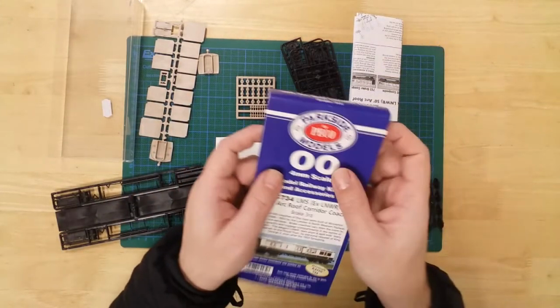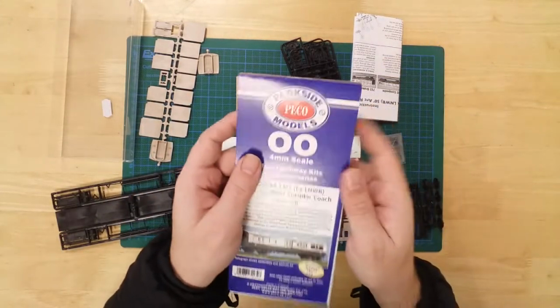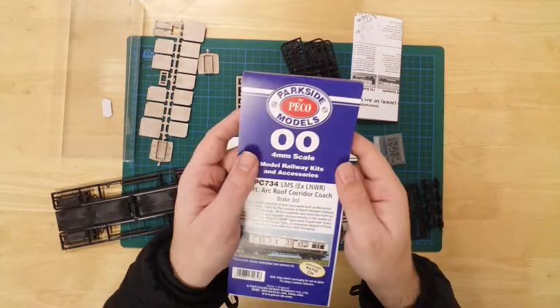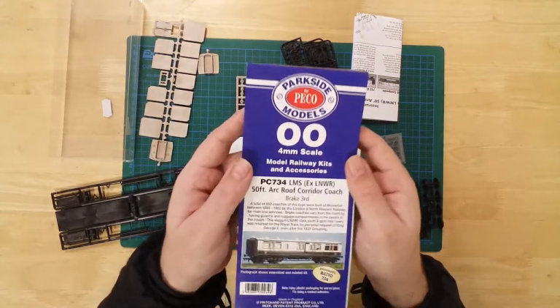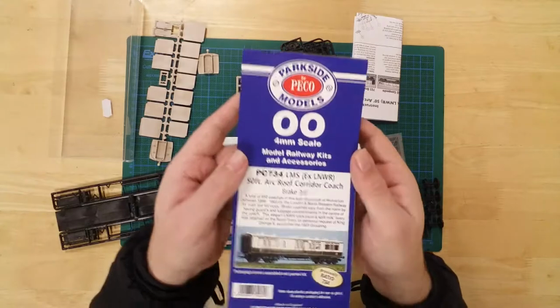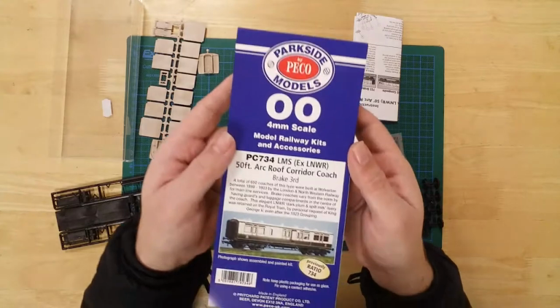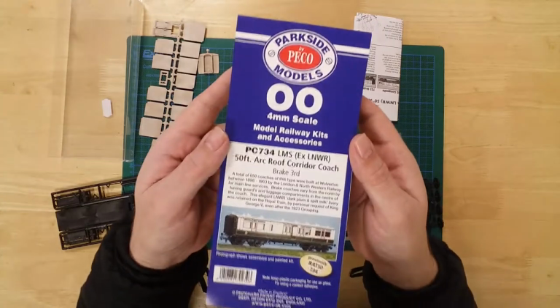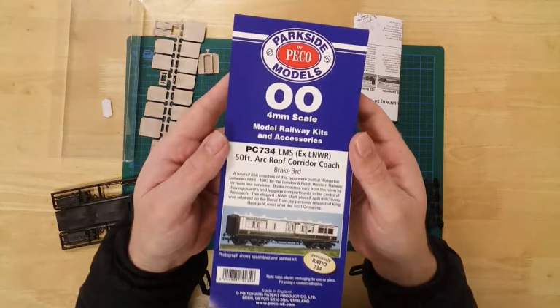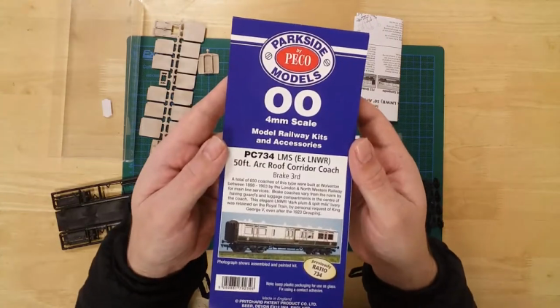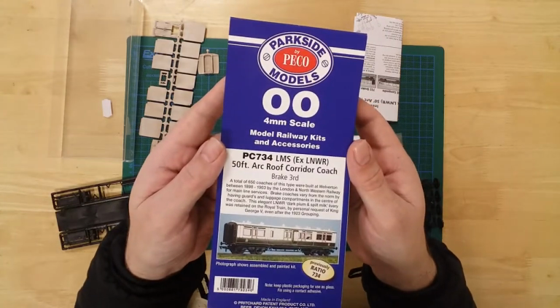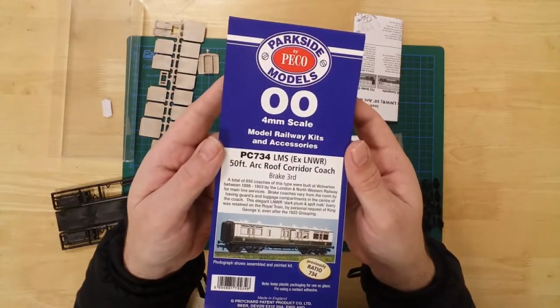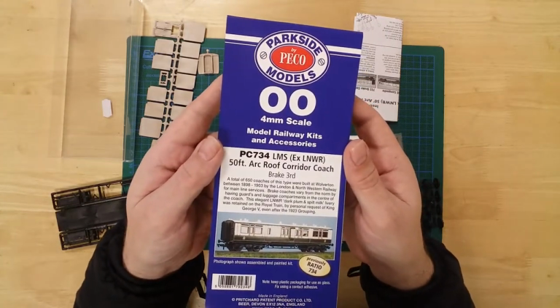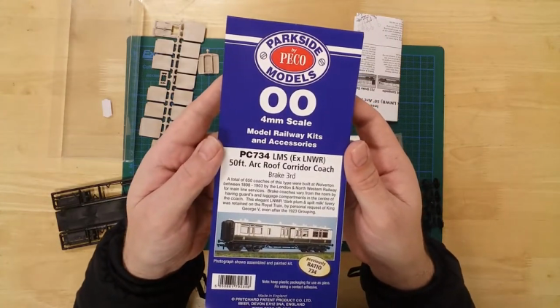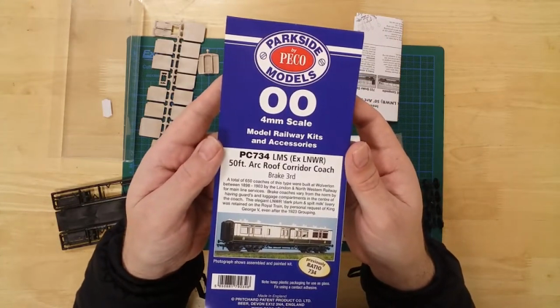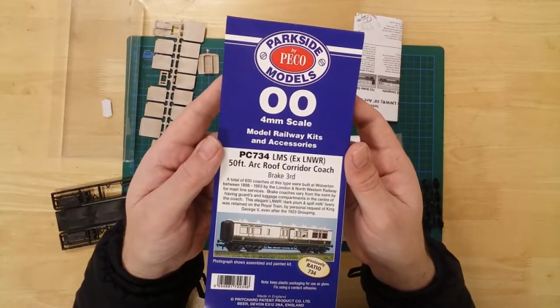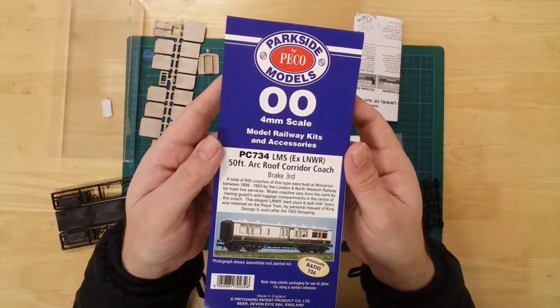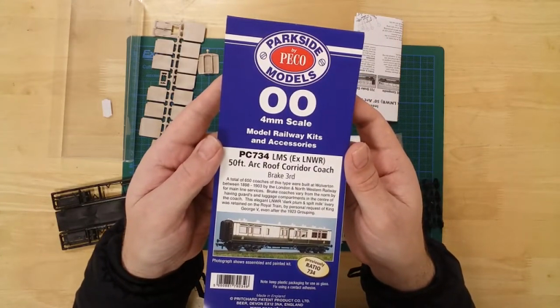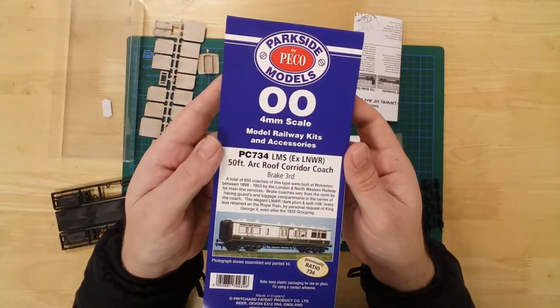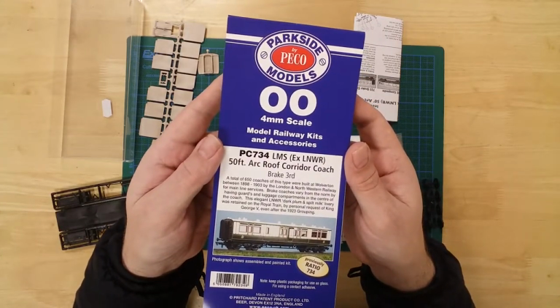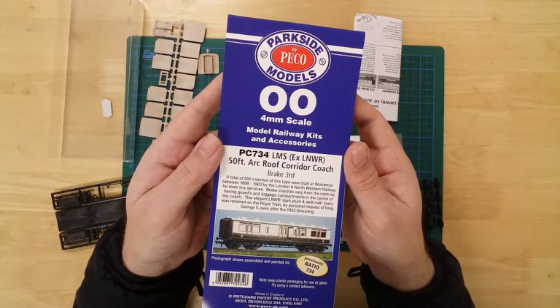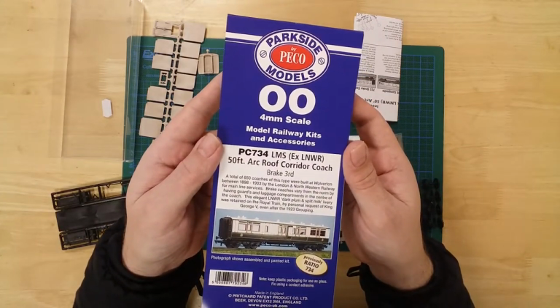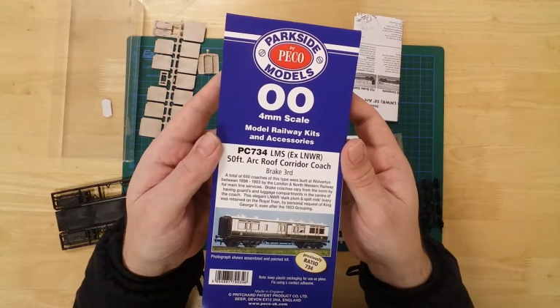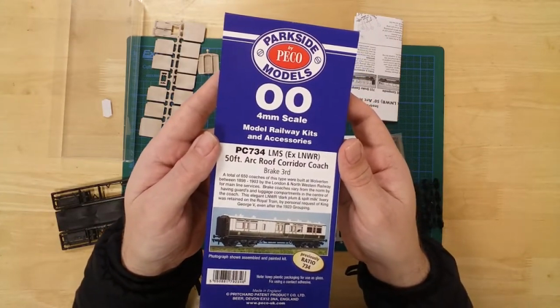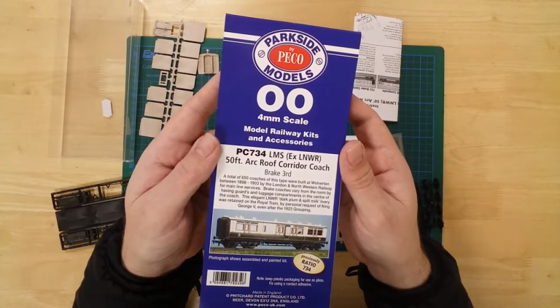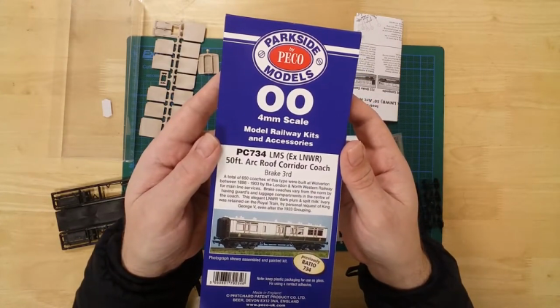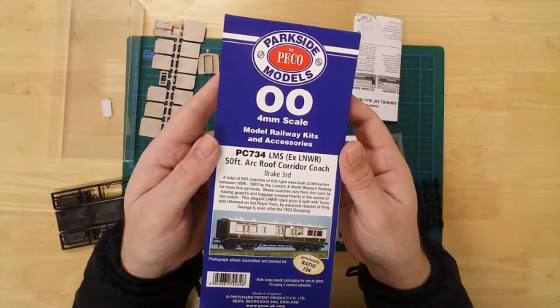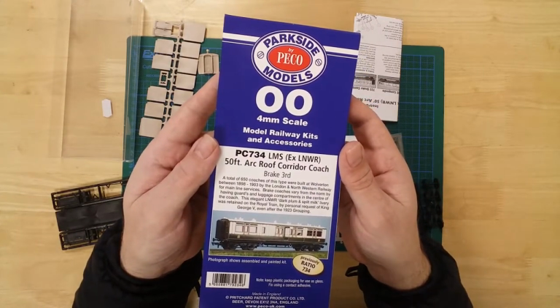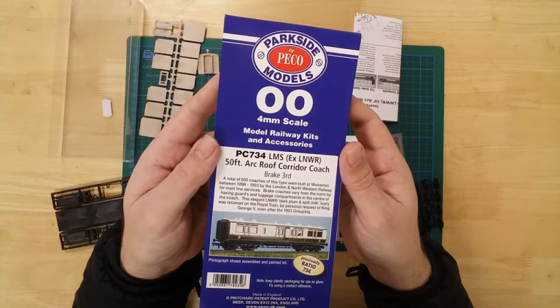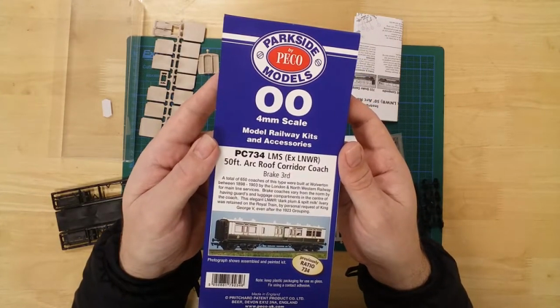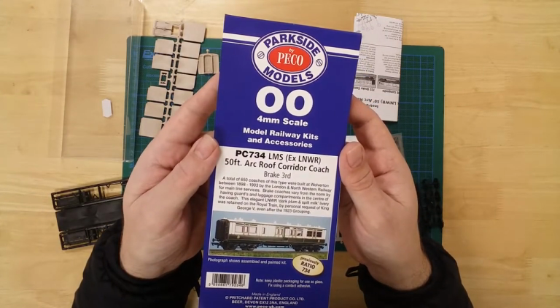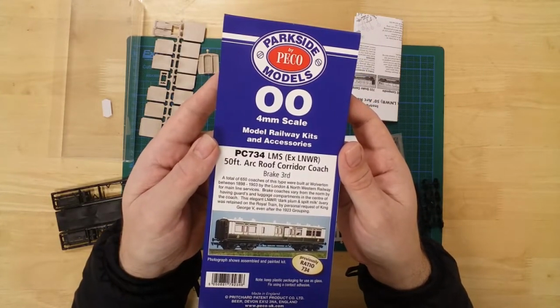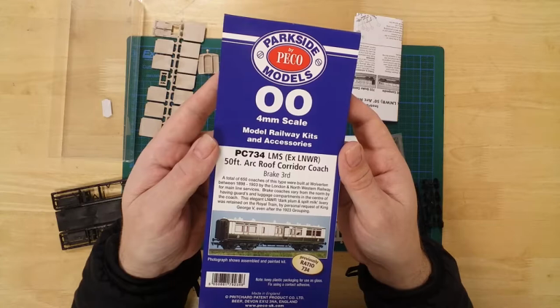The 50-foot LMS arc roof brake third coach by Parkside Models.